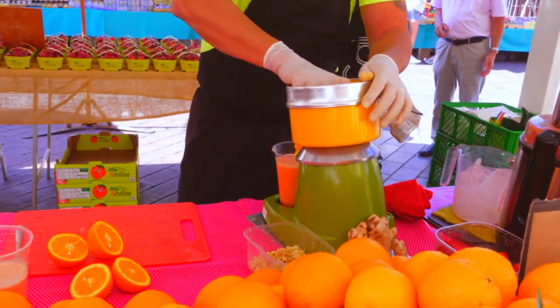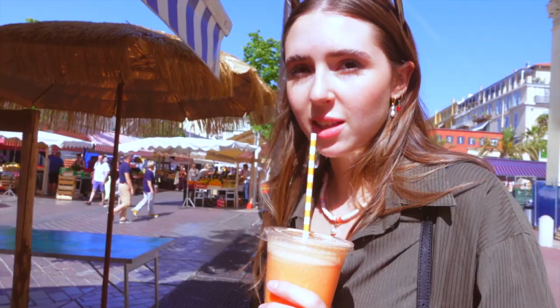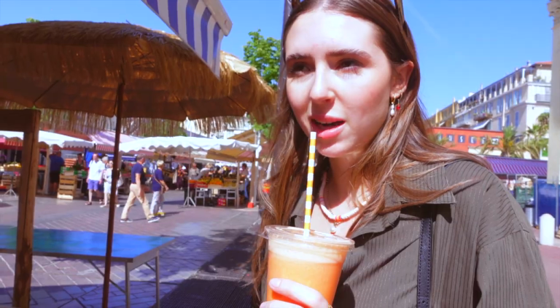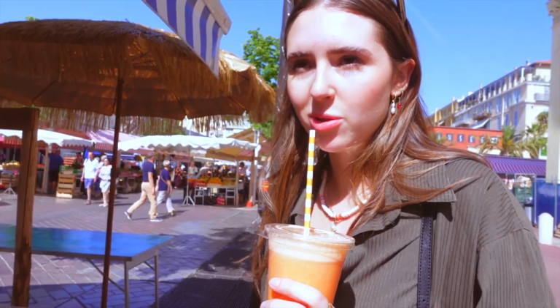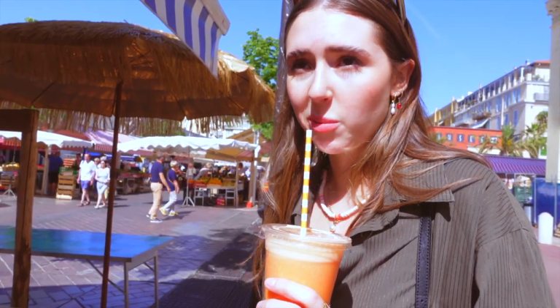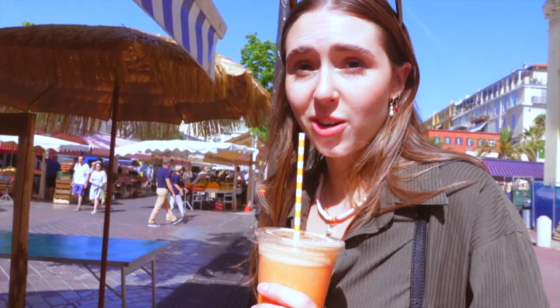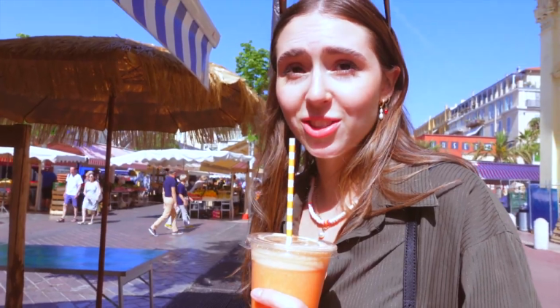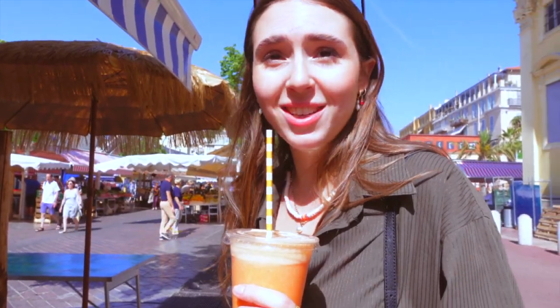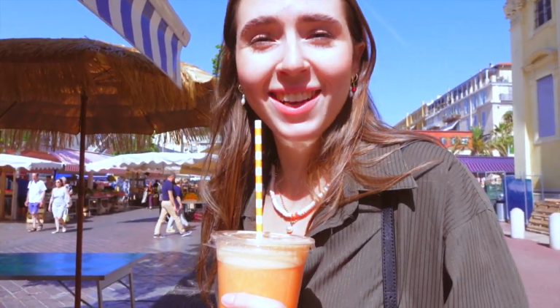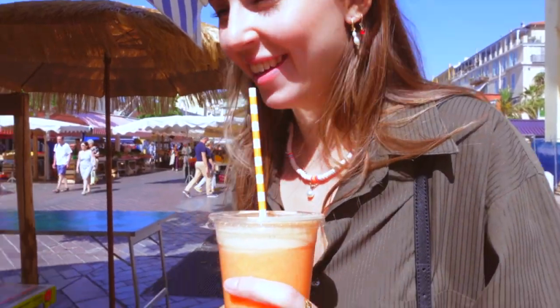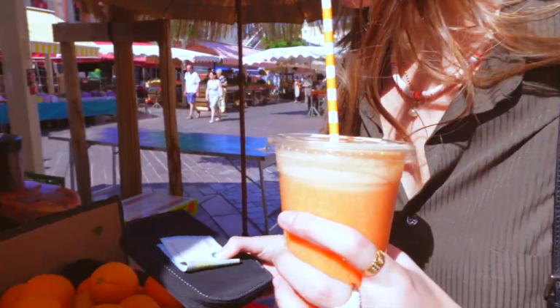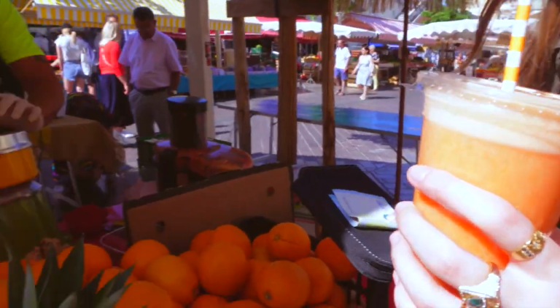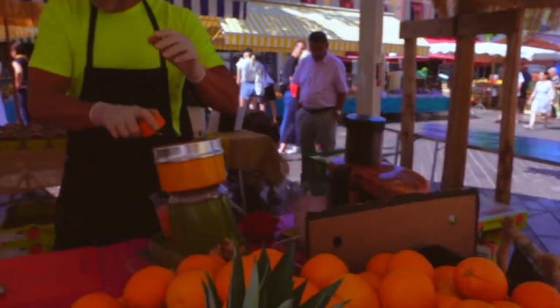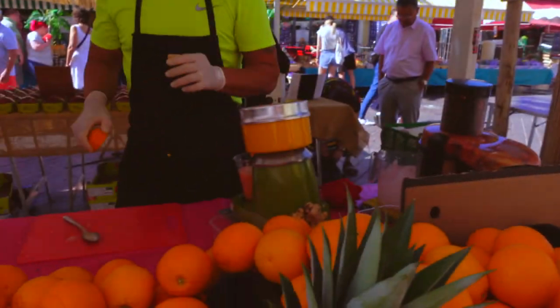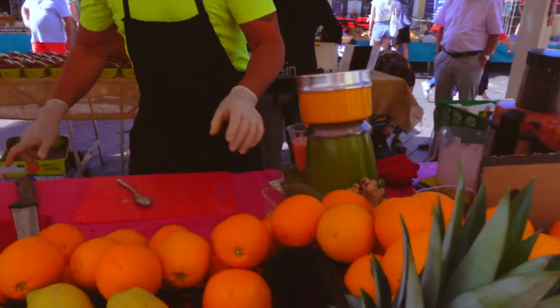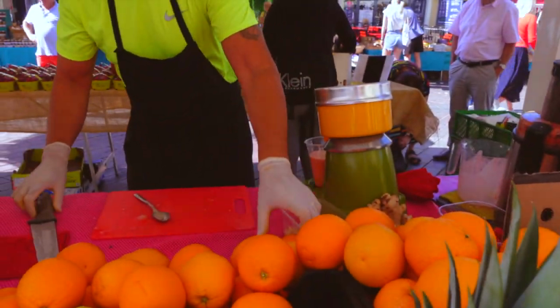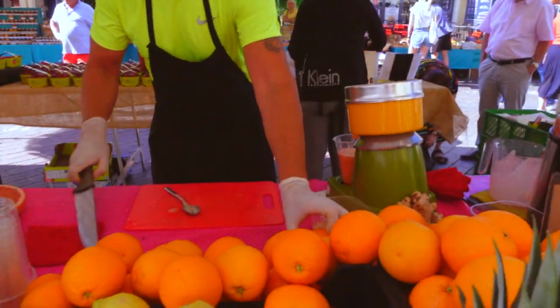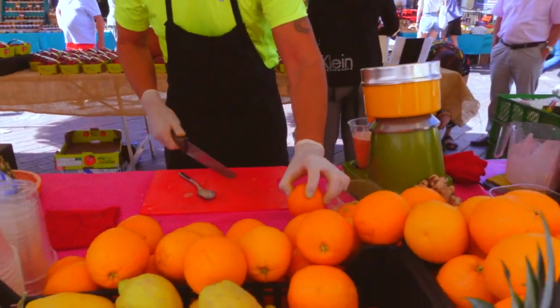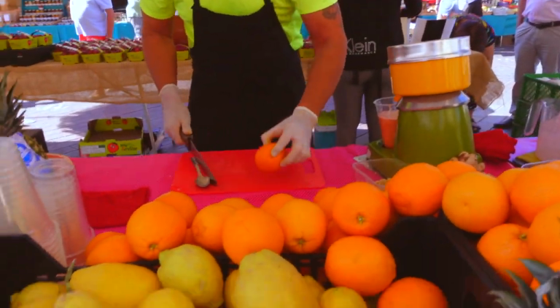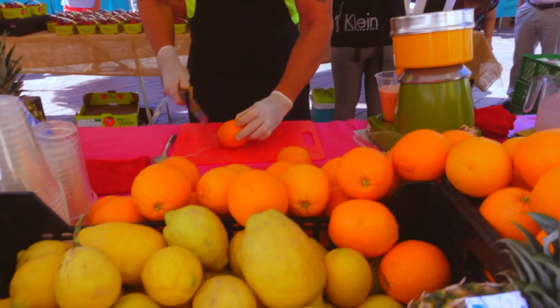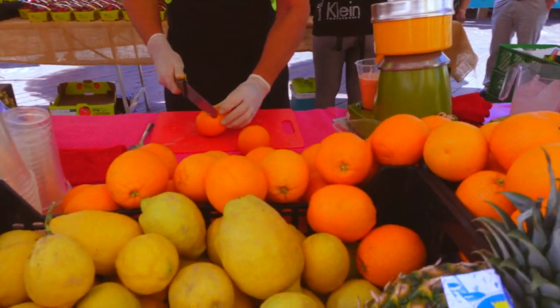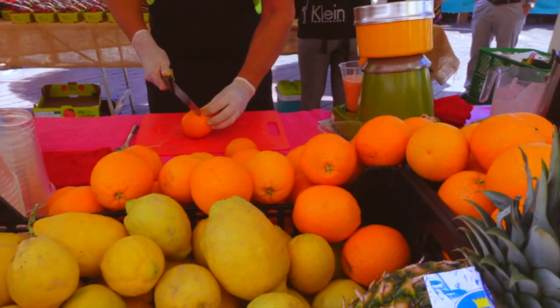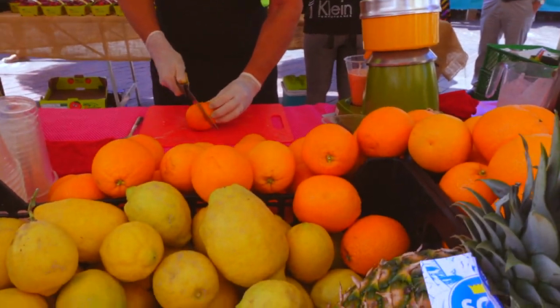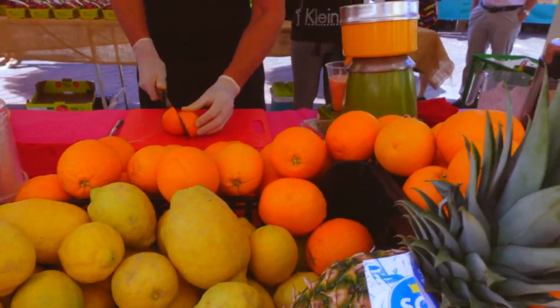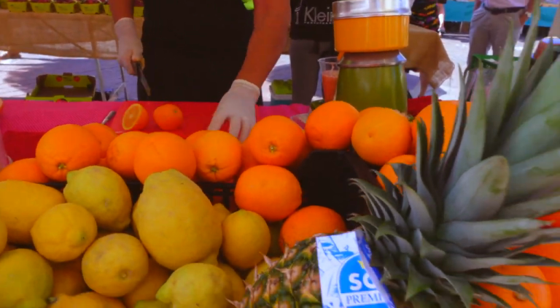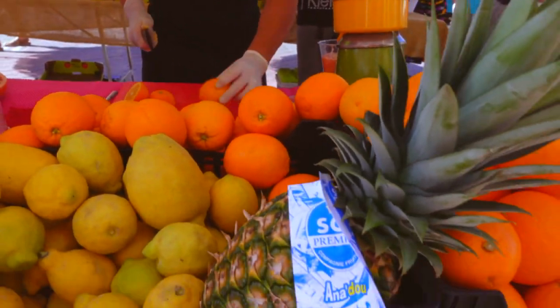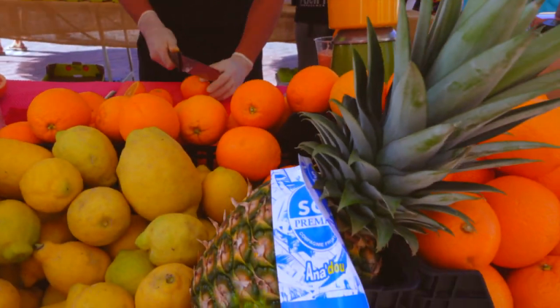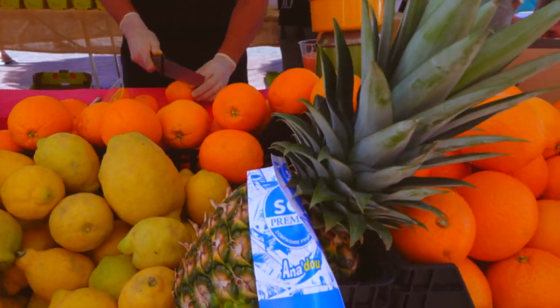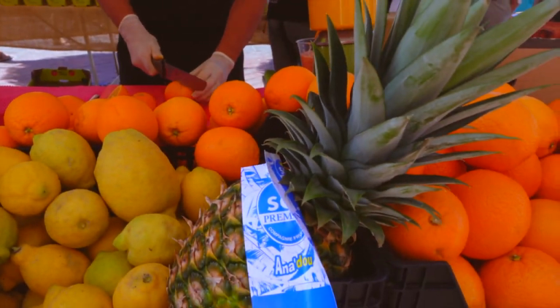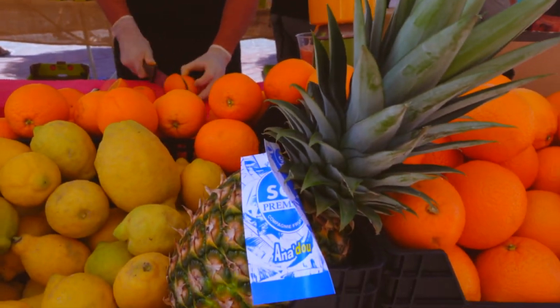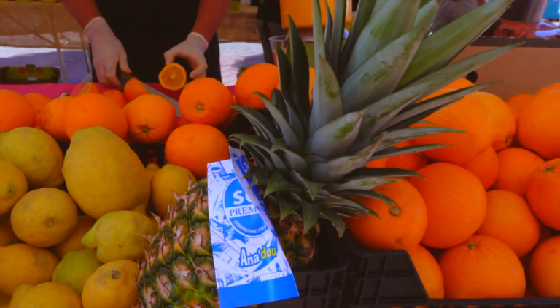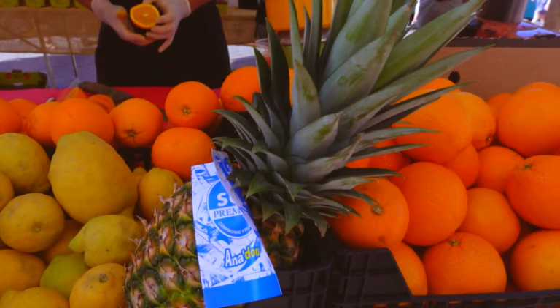We tried a fresh fruit juice — pineapple, strawberry, and orange. It was delicious — so fresh, the best.